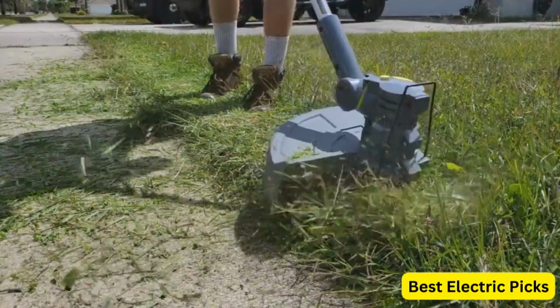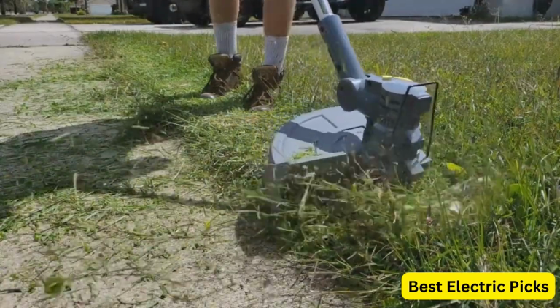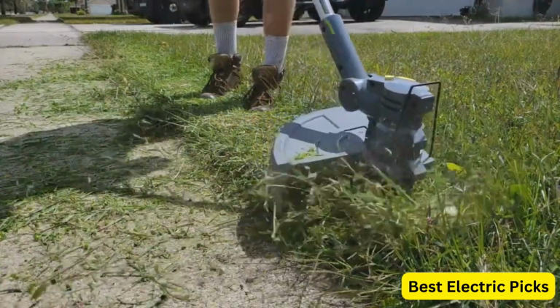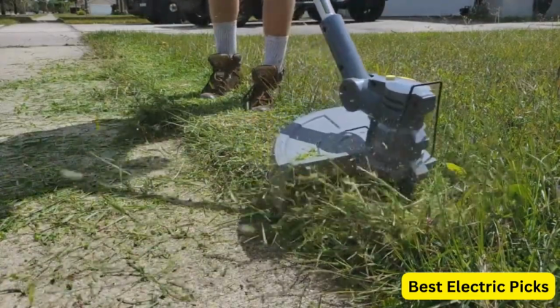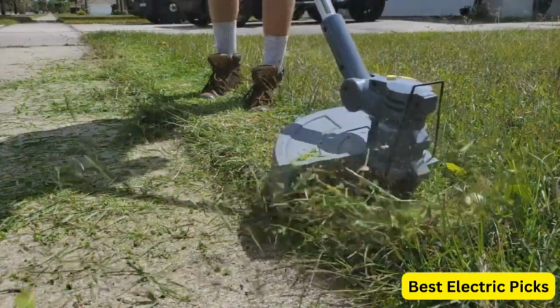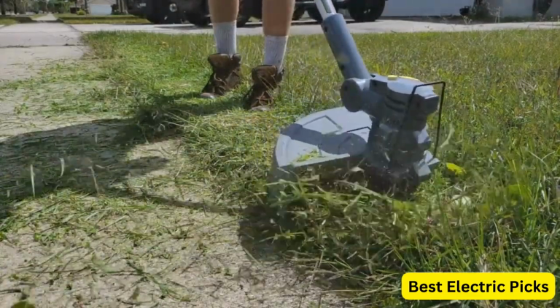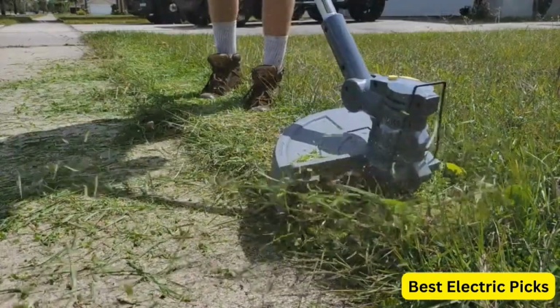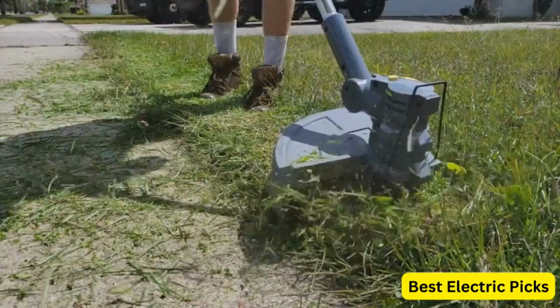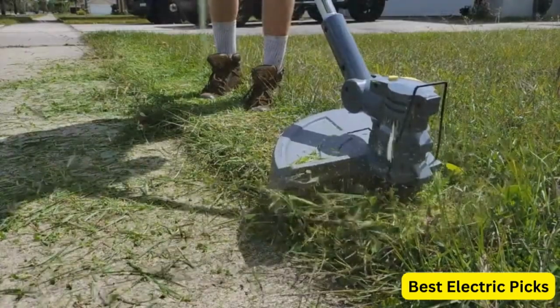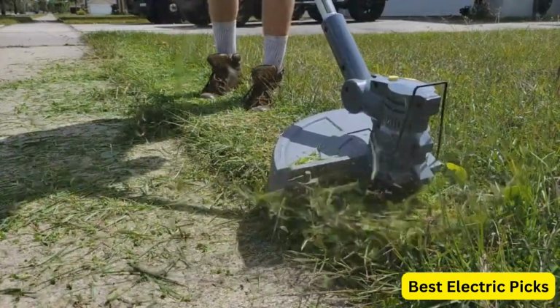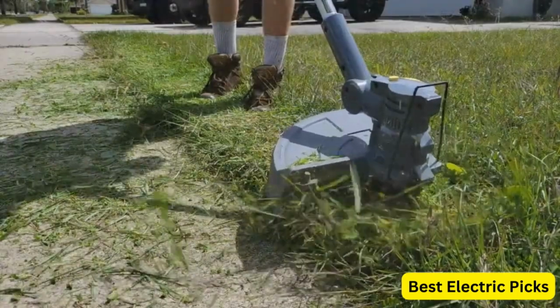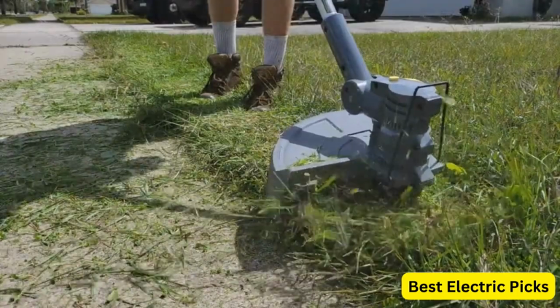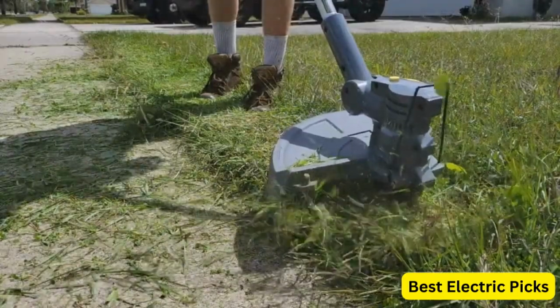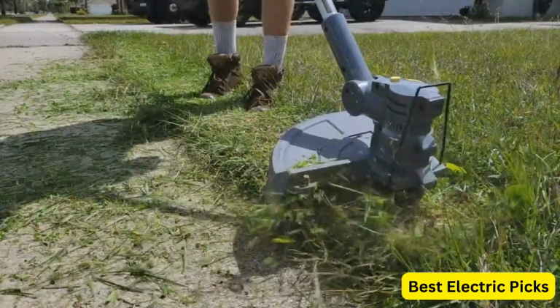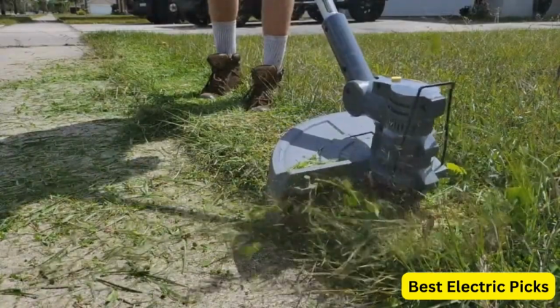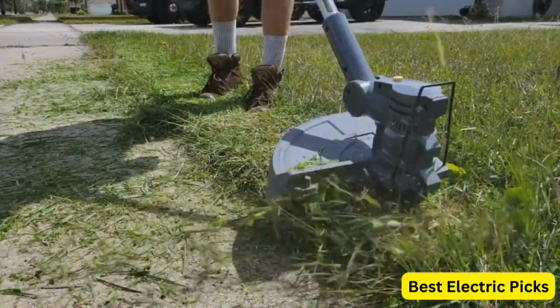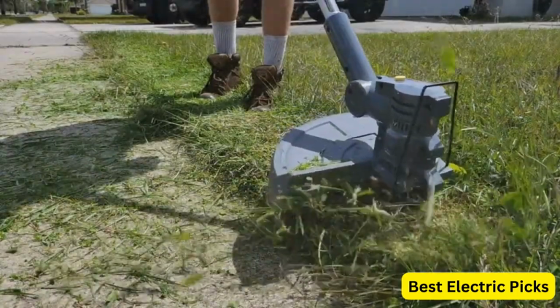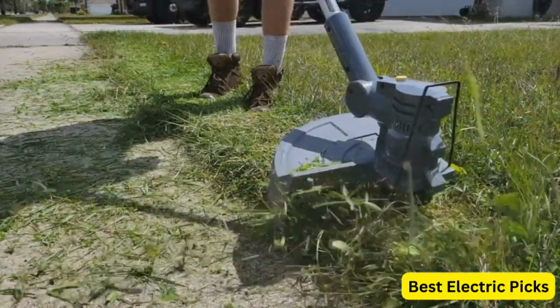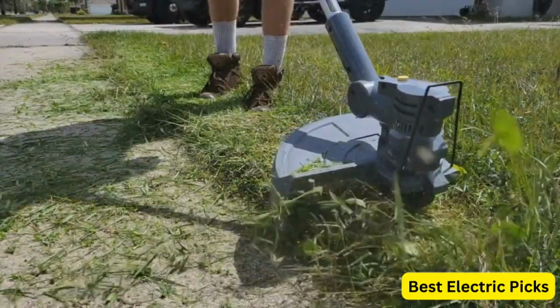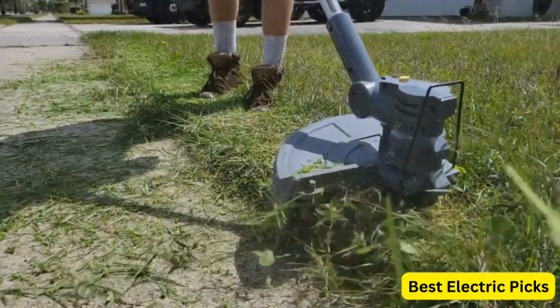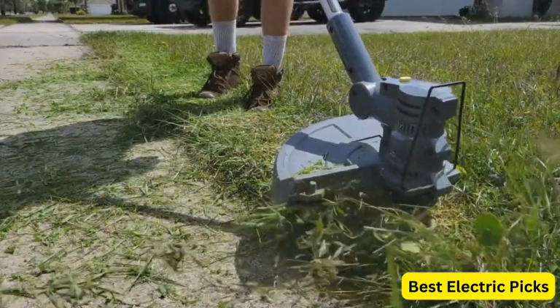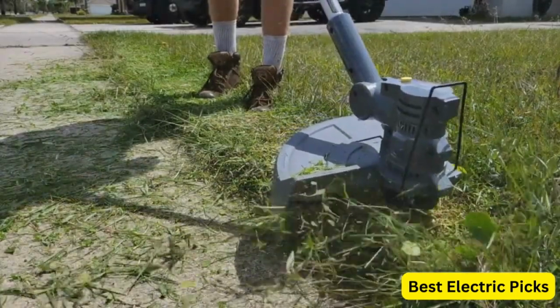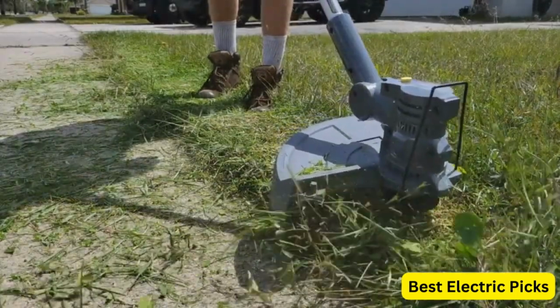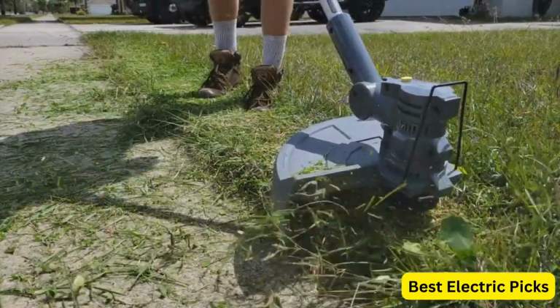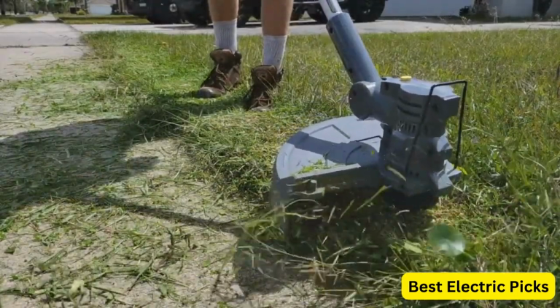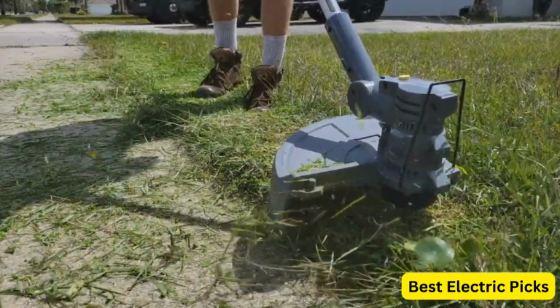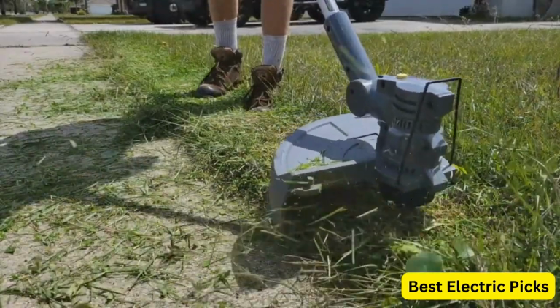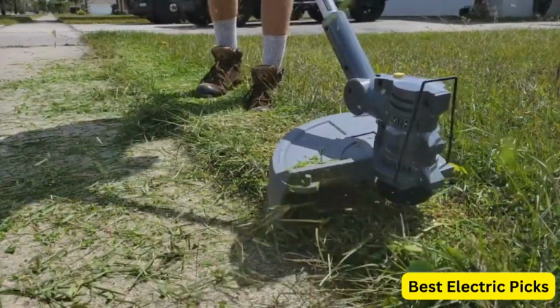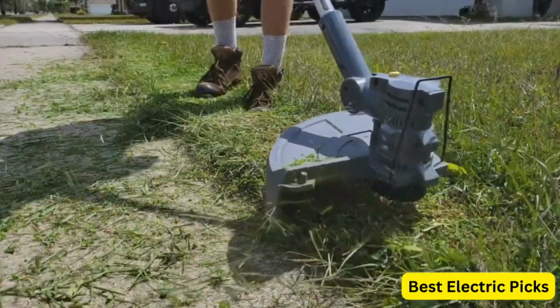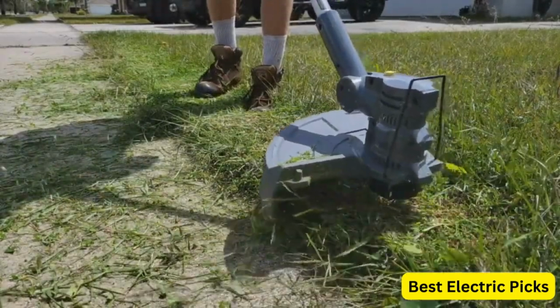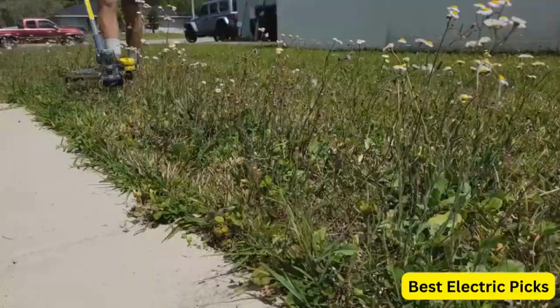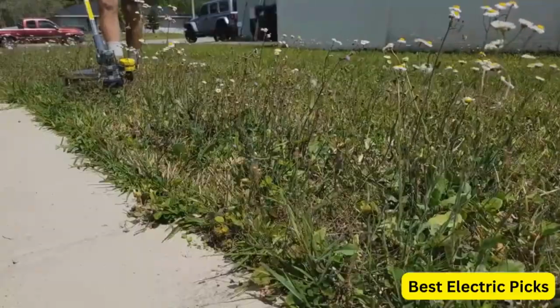Hope you guys enjoy the video, and now you can easily select the best battery-powered string trimmer from our list.